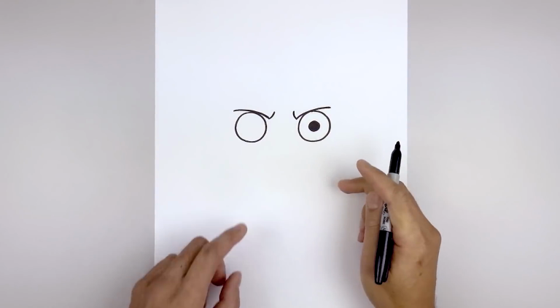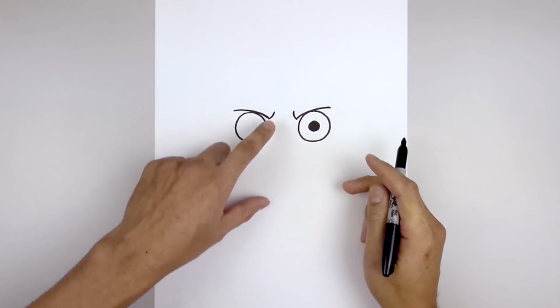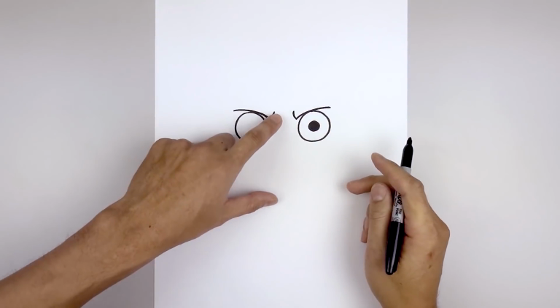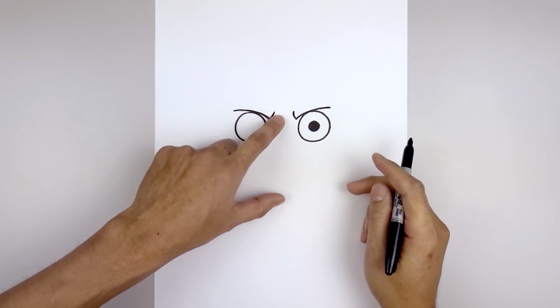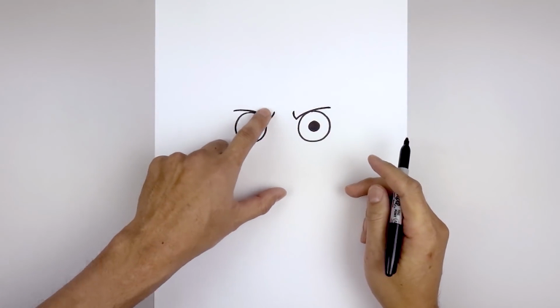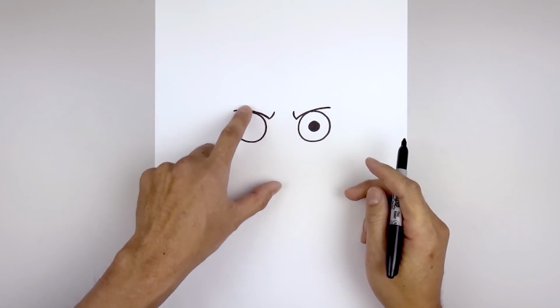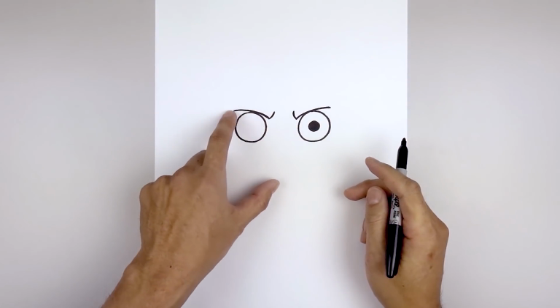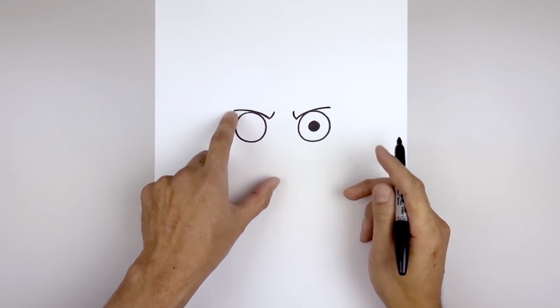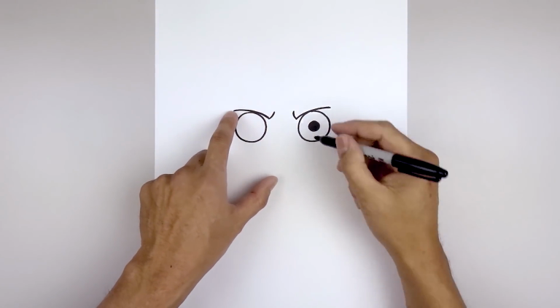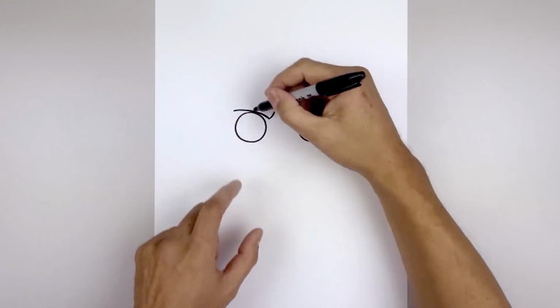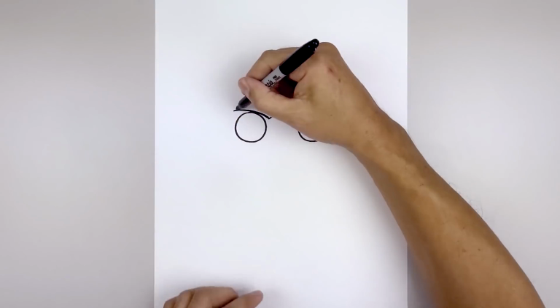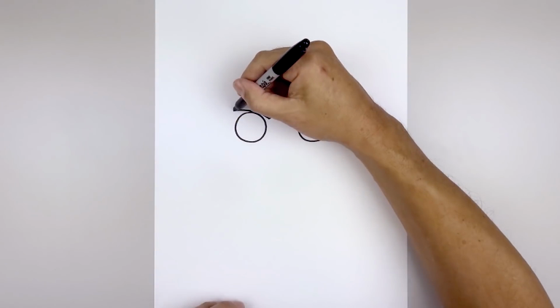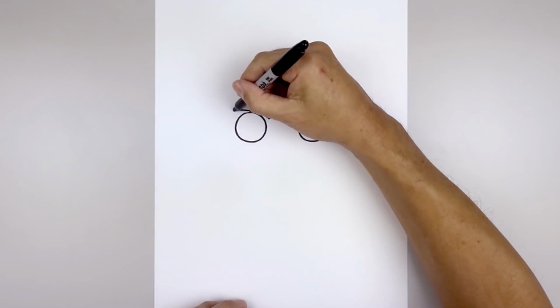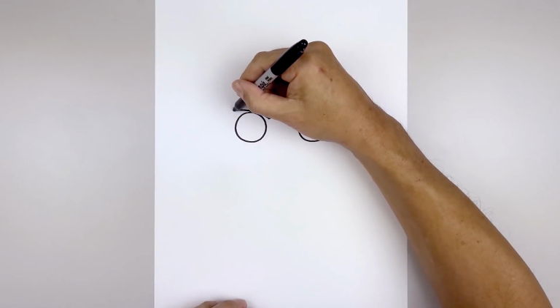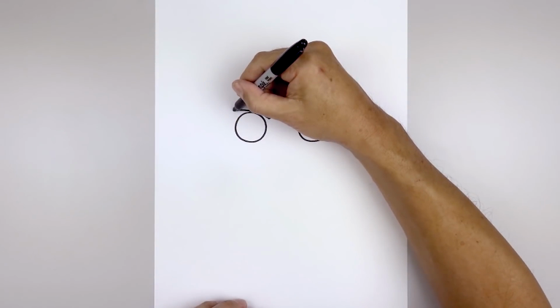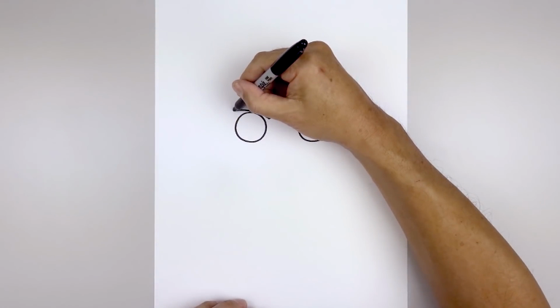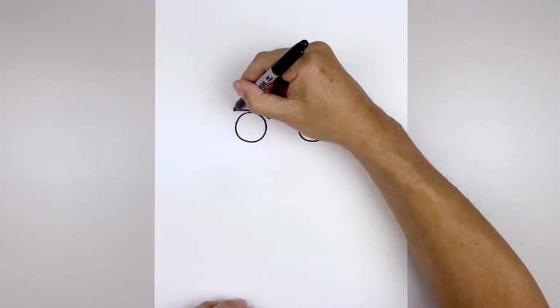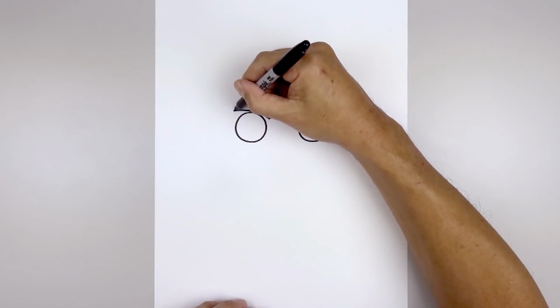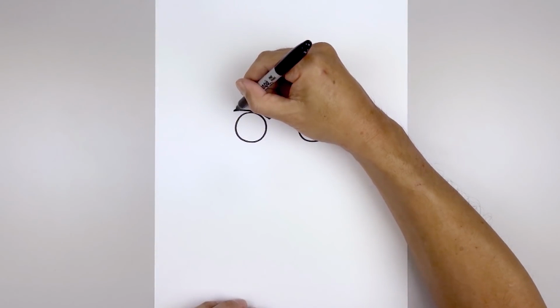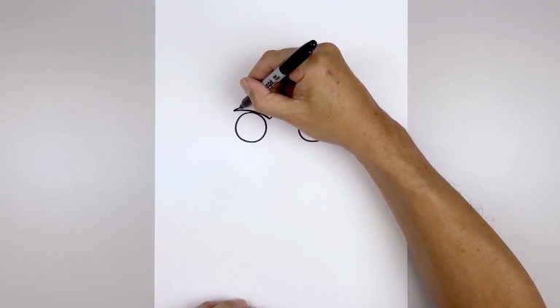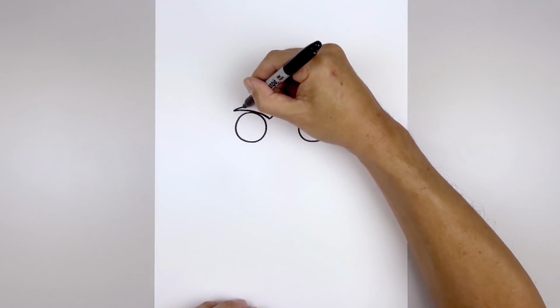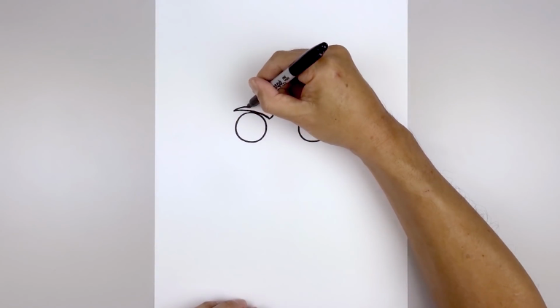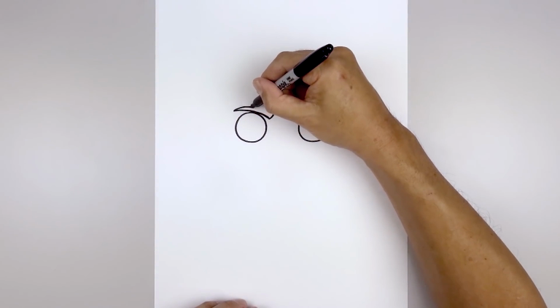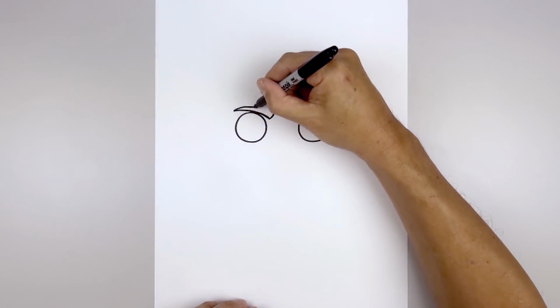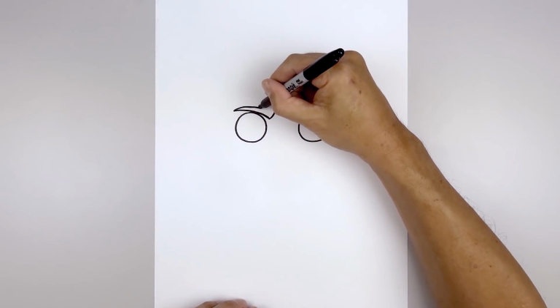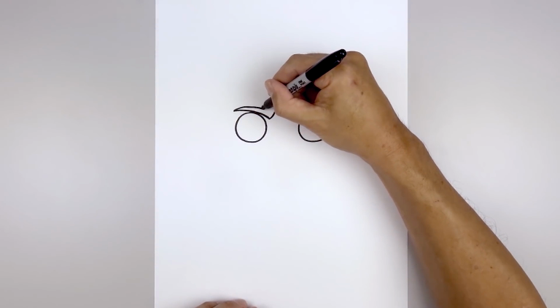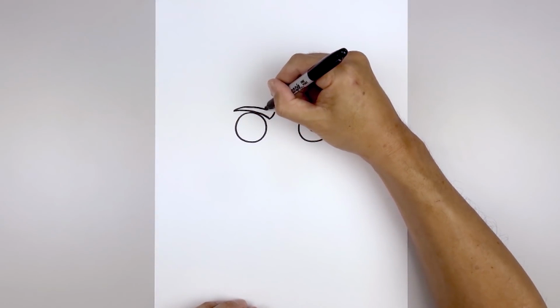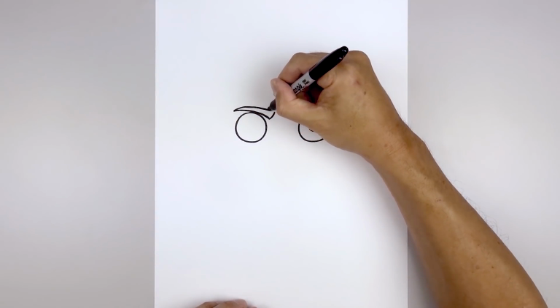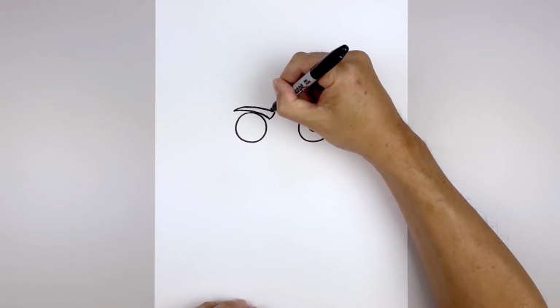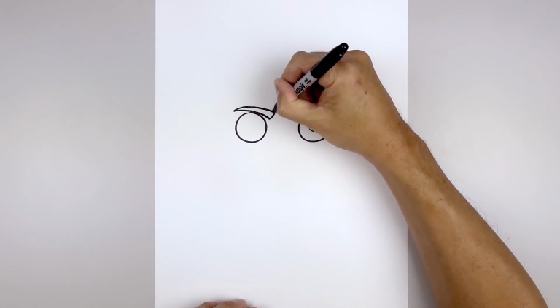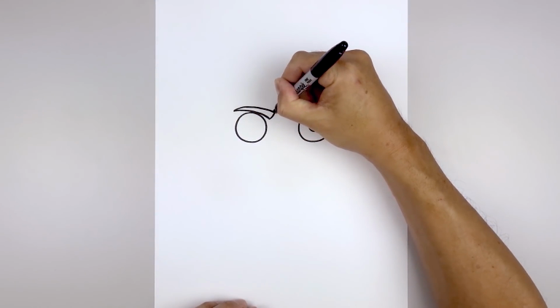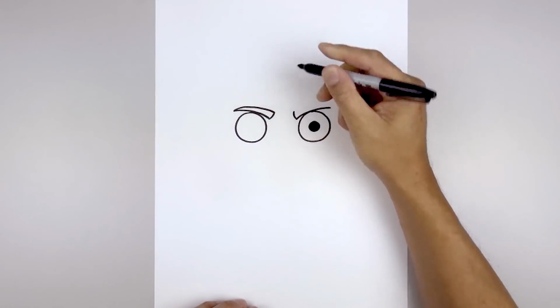Now we're going to taper the eyebrows out towards this point. We're going to start on the outside — the eyebrows are going to get thicker as we come in.